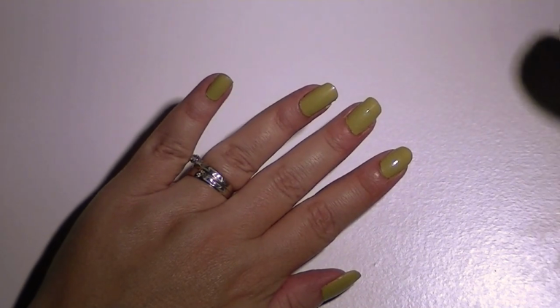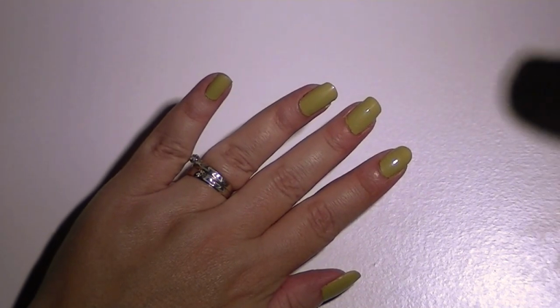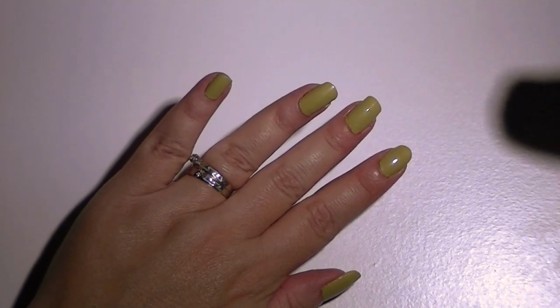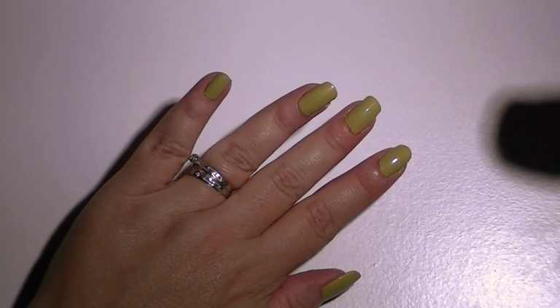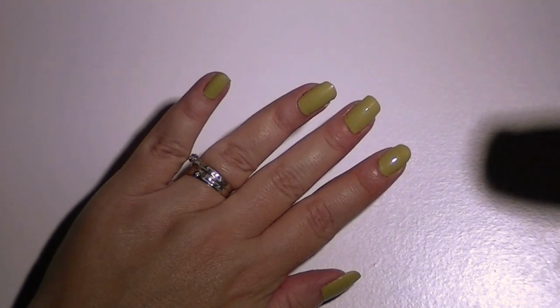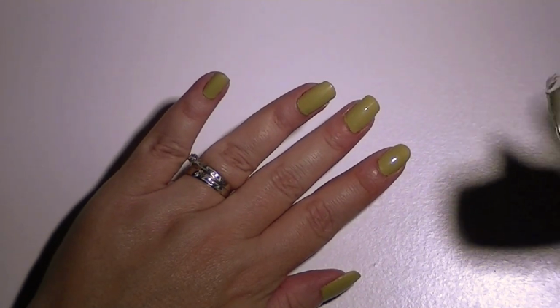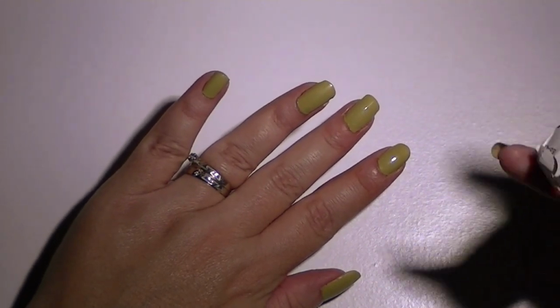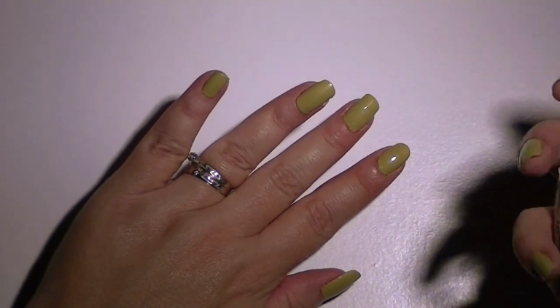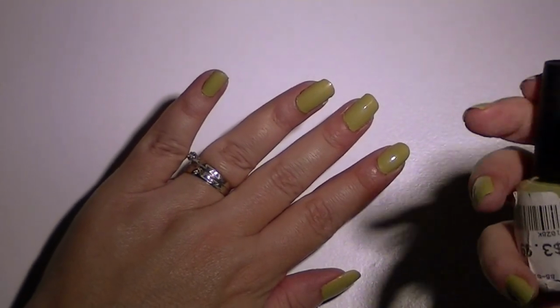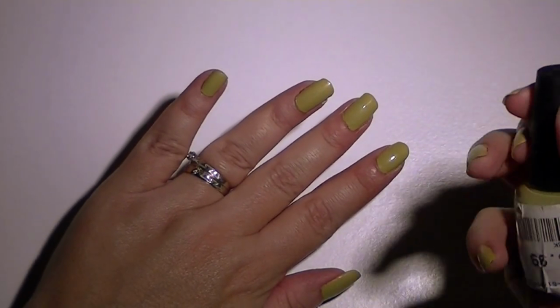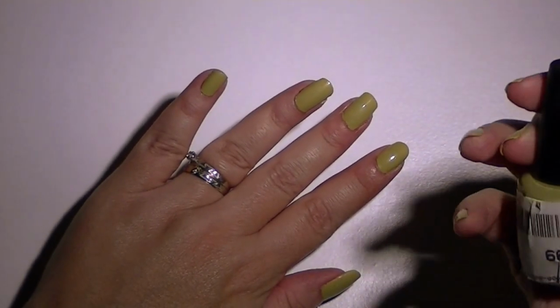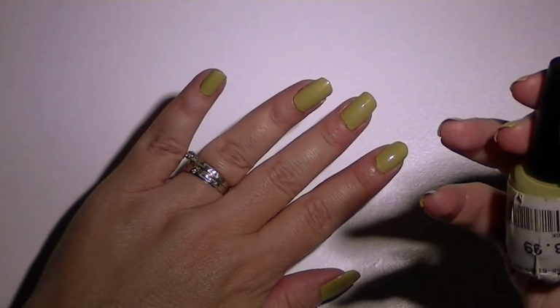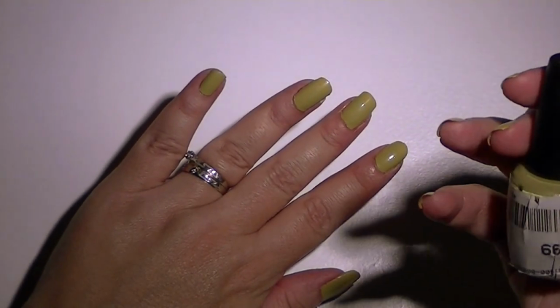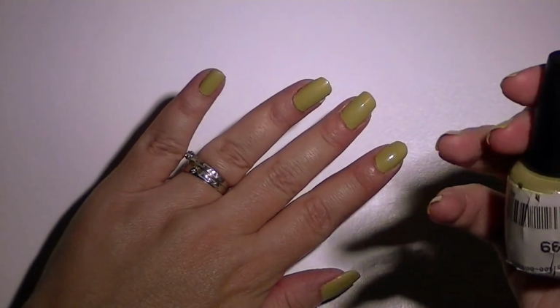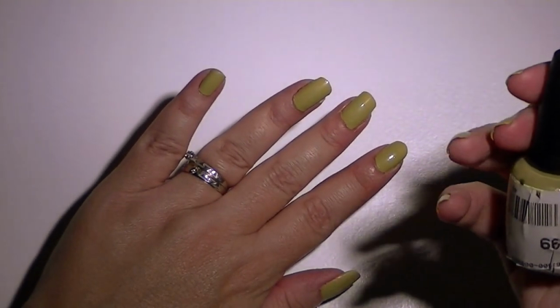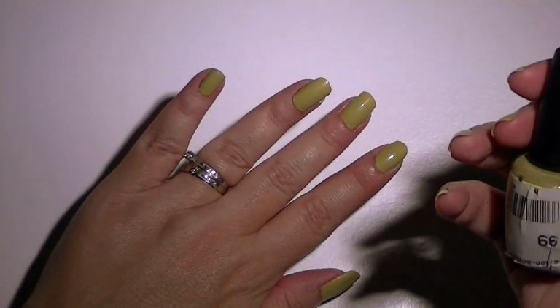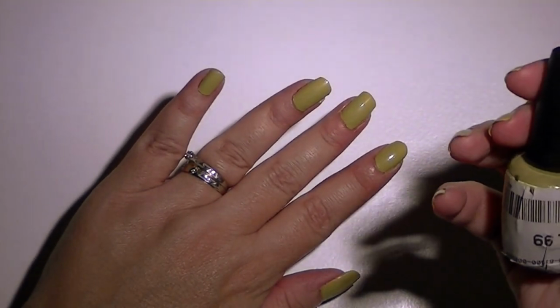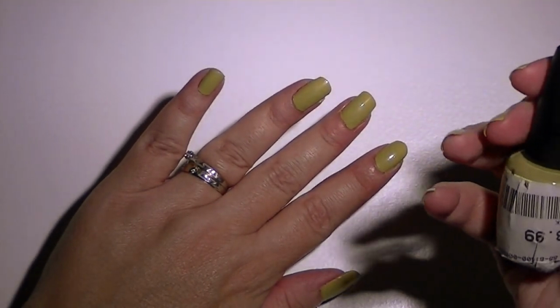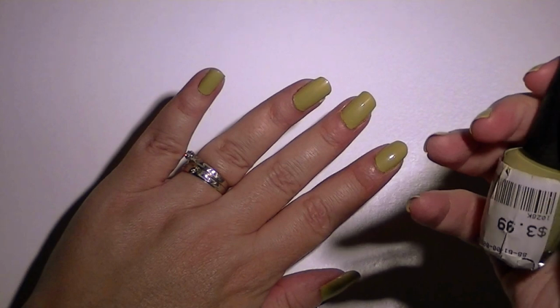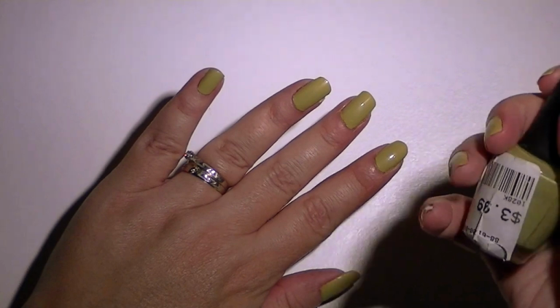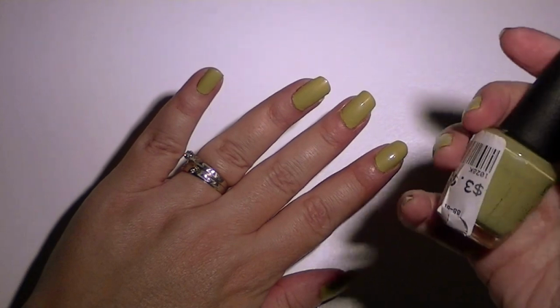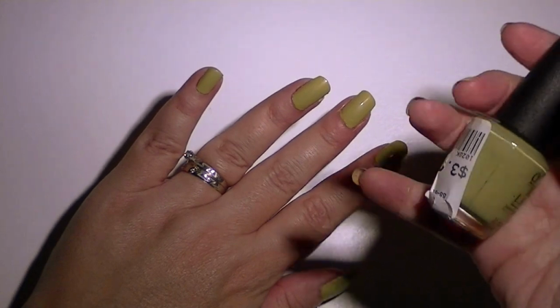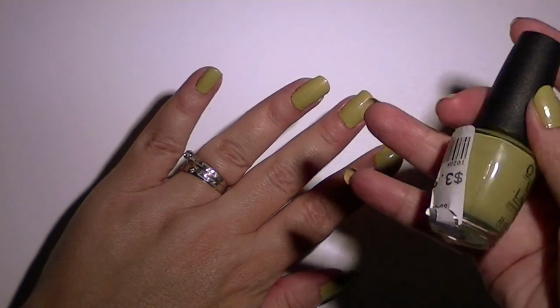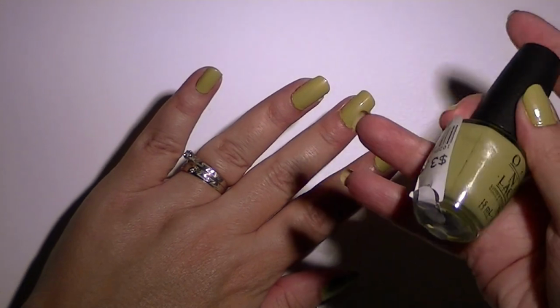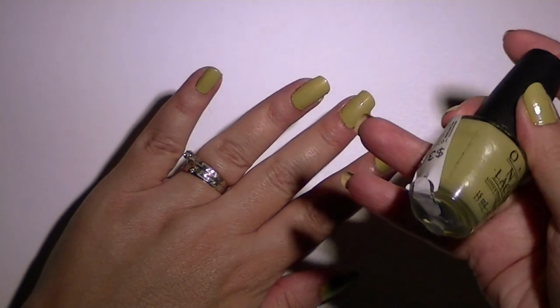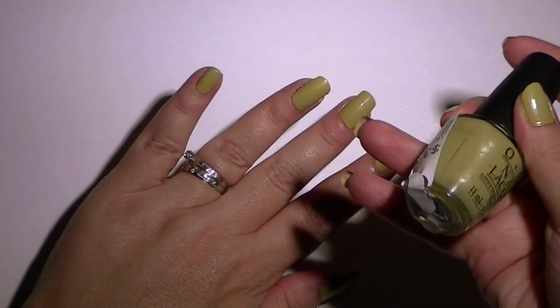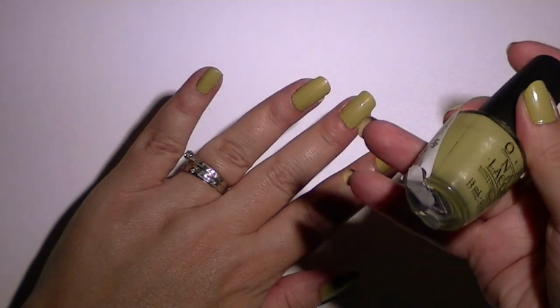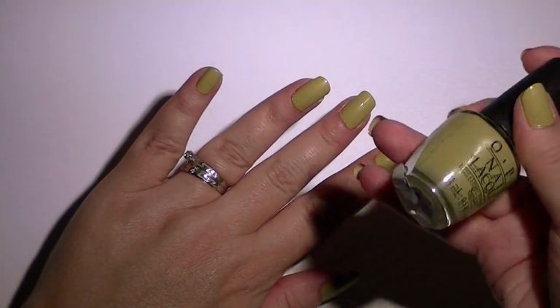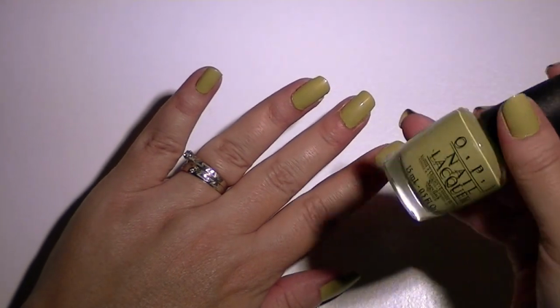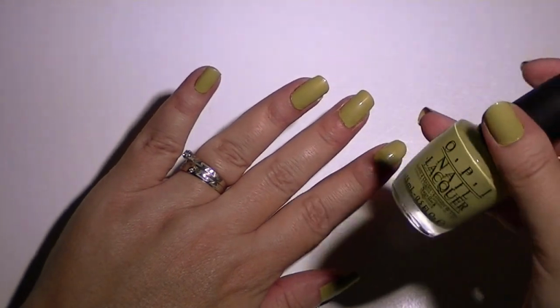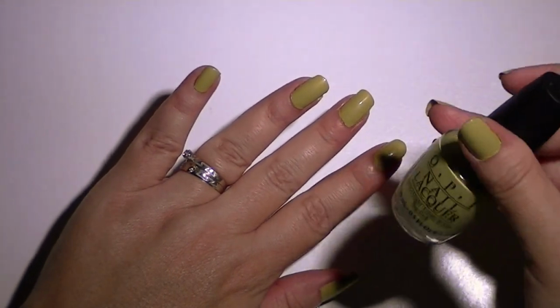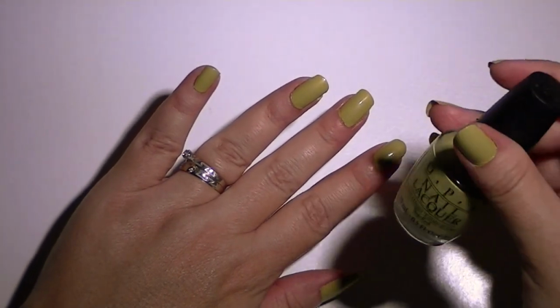The manicure I have today is OPI — two different colors.